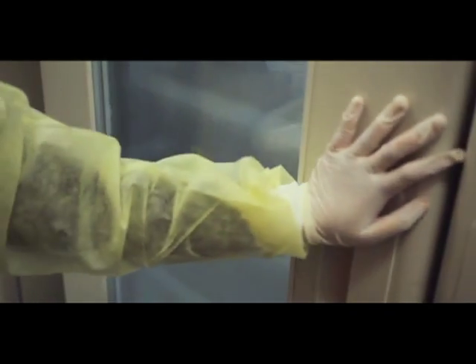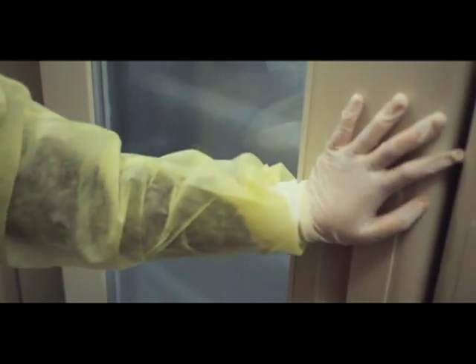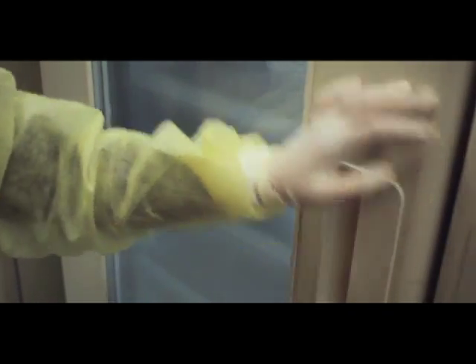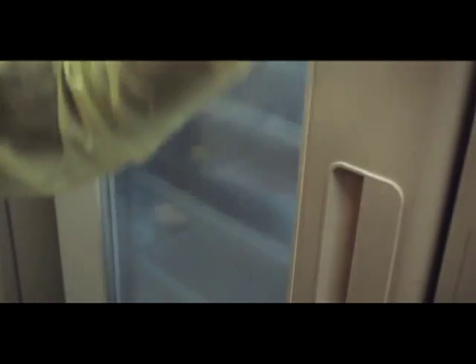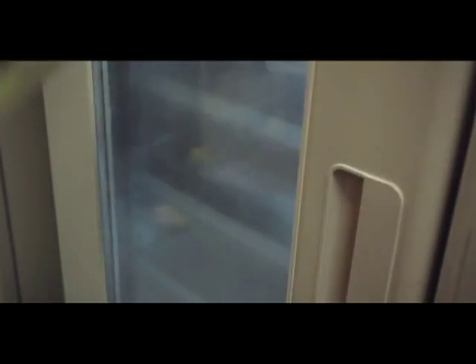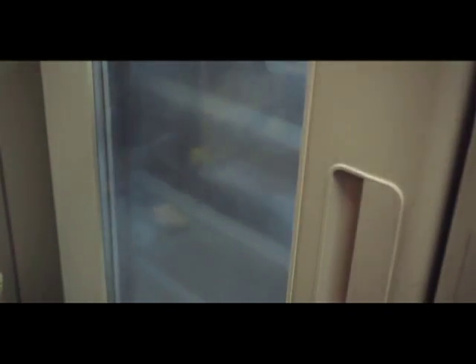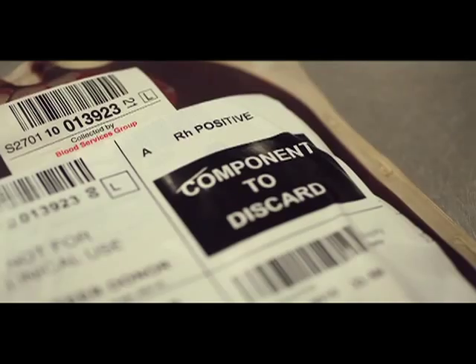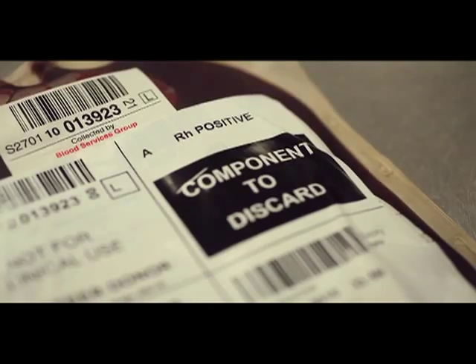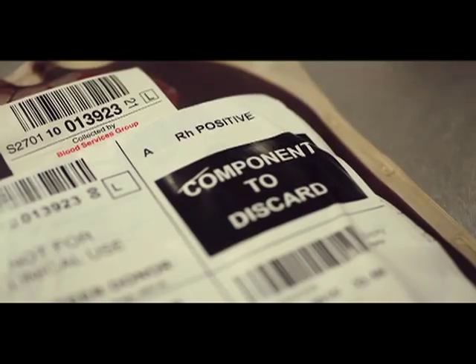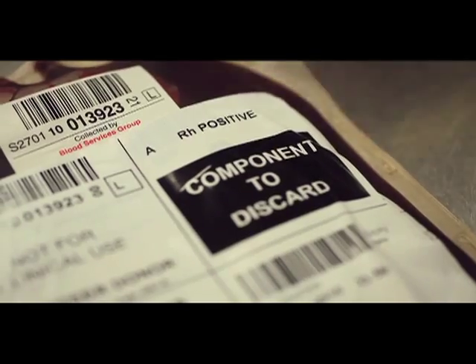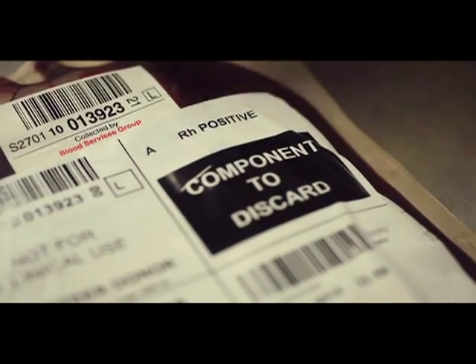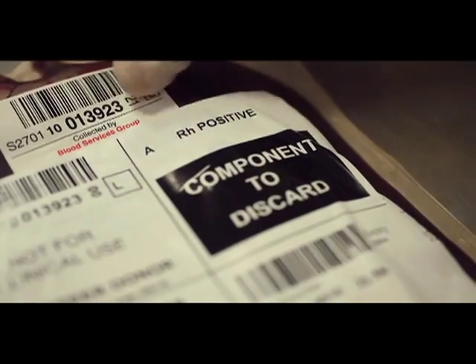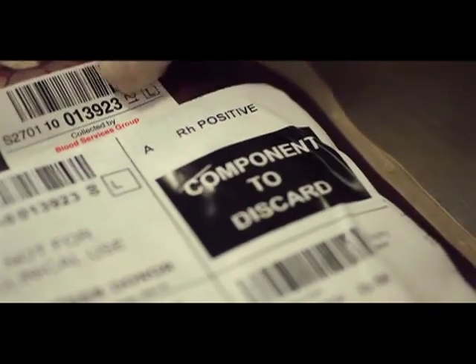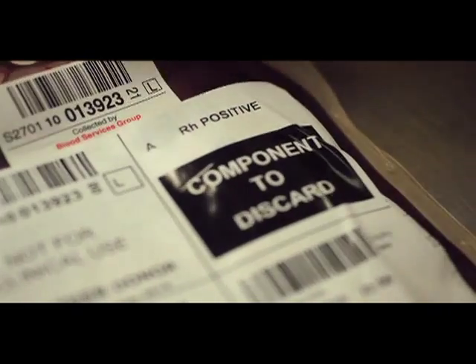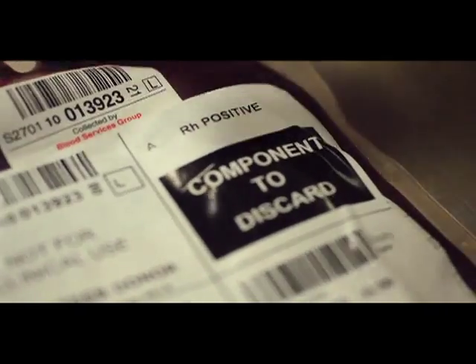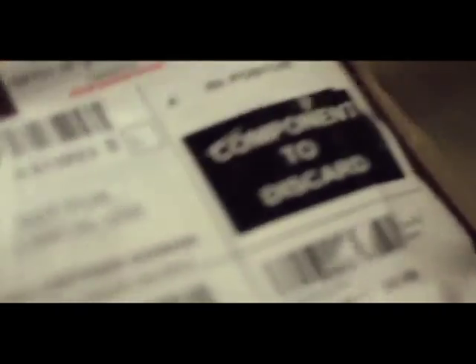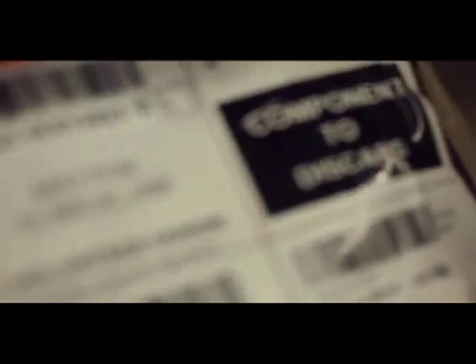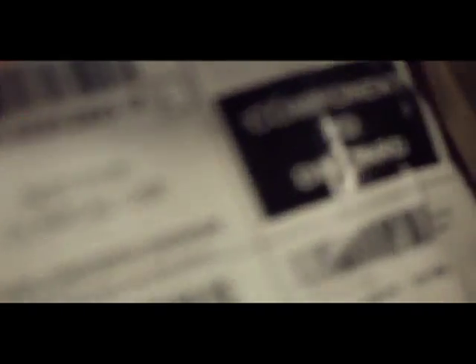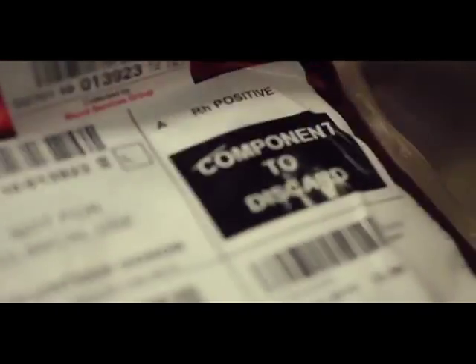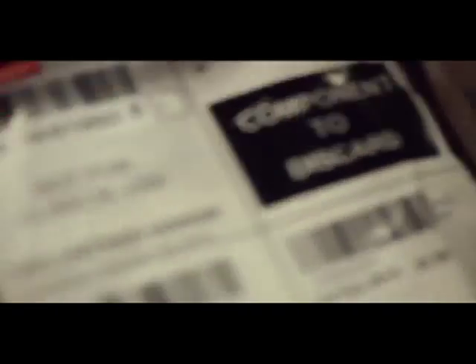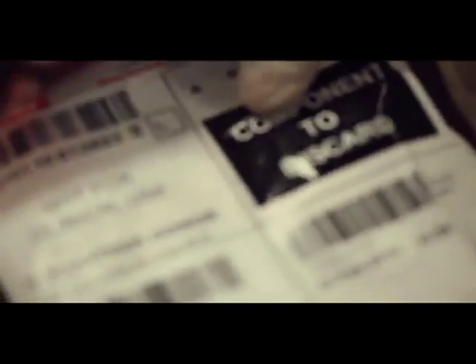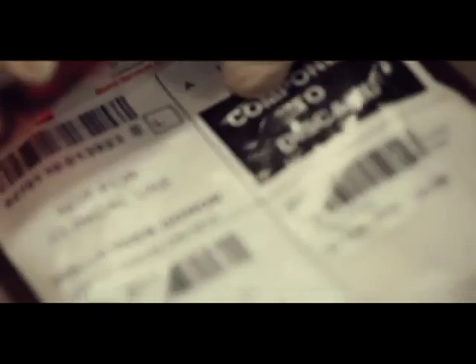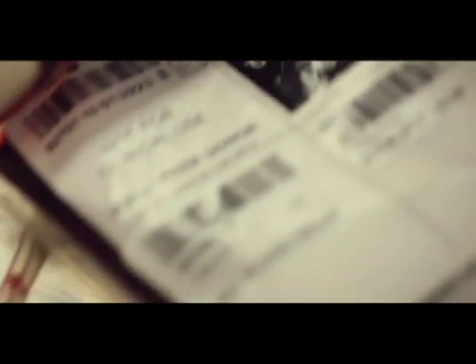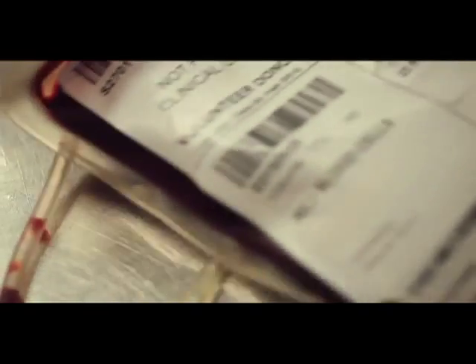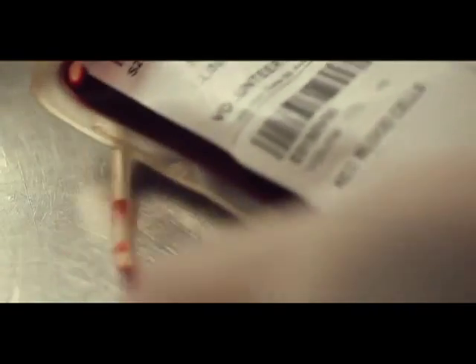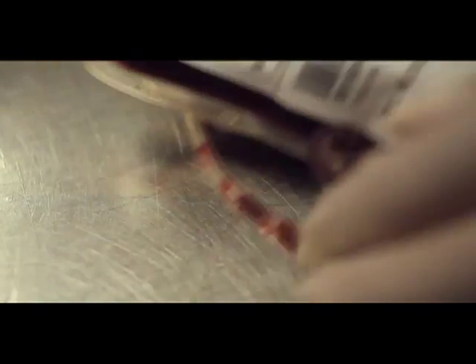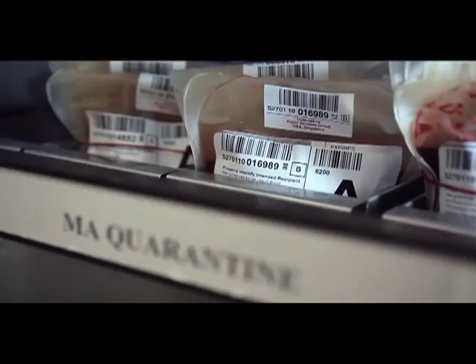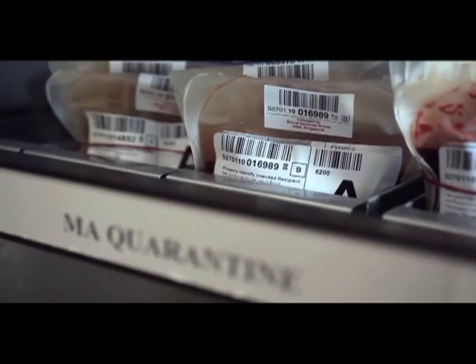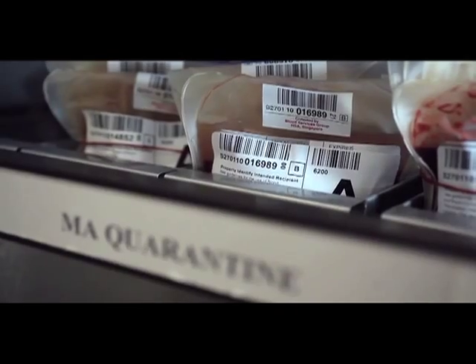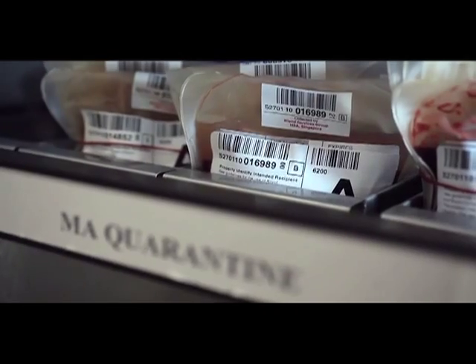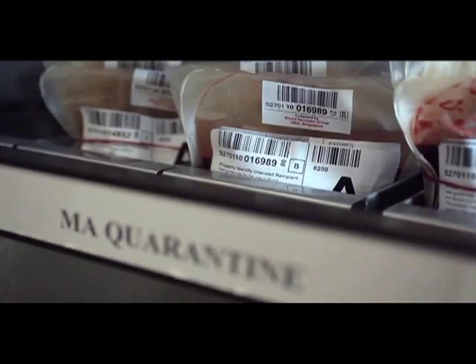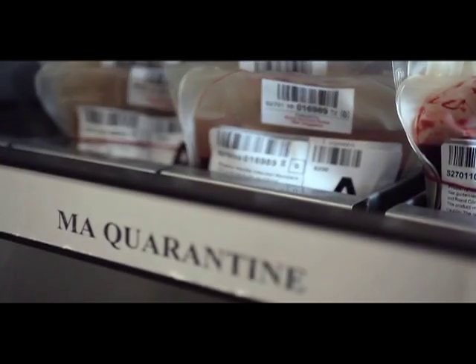Donated blood which tests positive for any of the infectious diseases is immediately quarantined for disposal. It is sterilised using a high-pressure steam process known as autoclave before being sent for incineration.